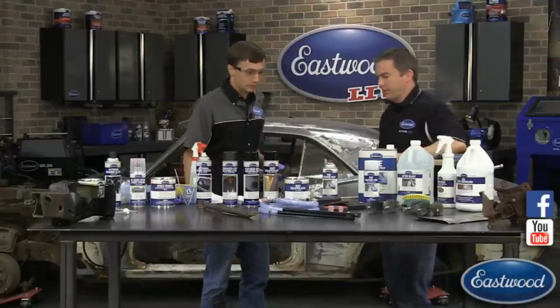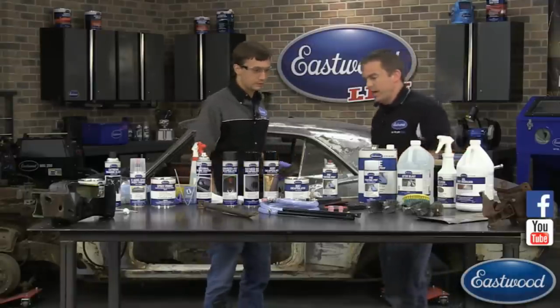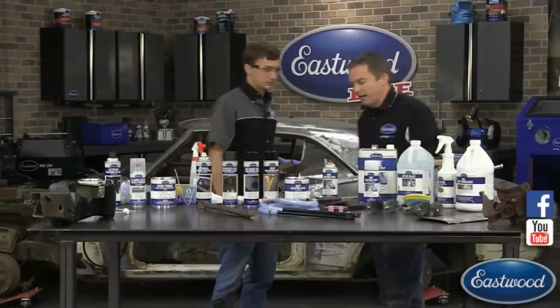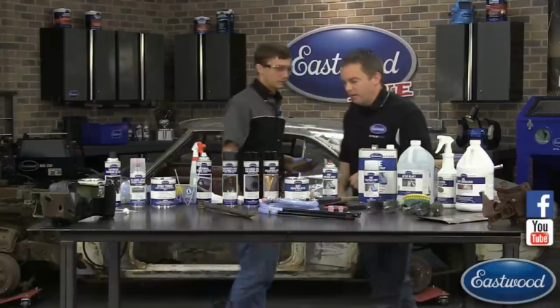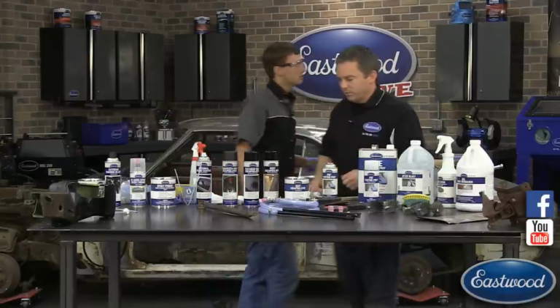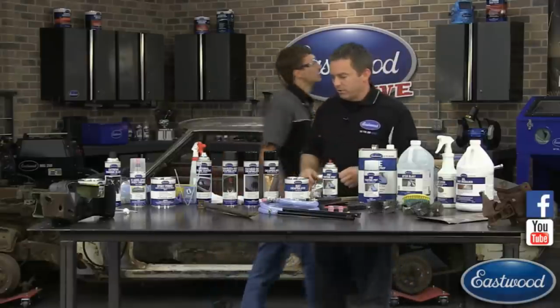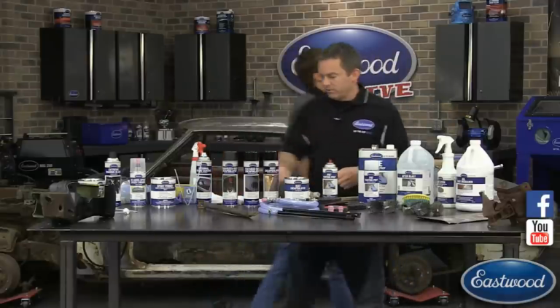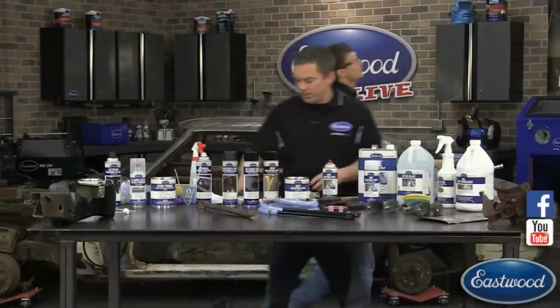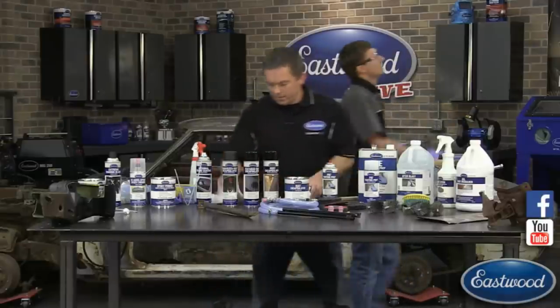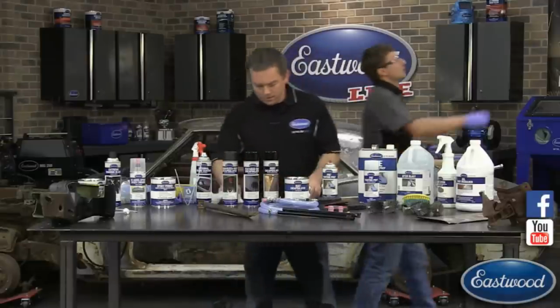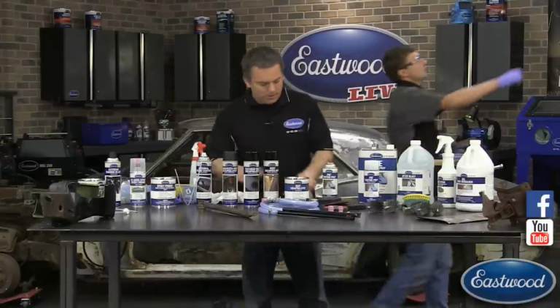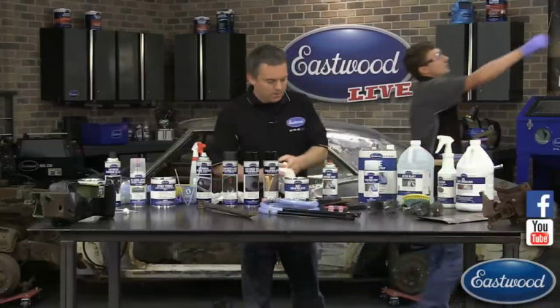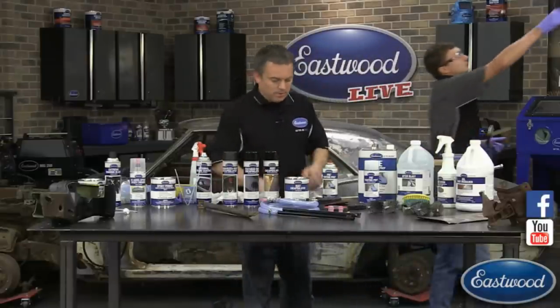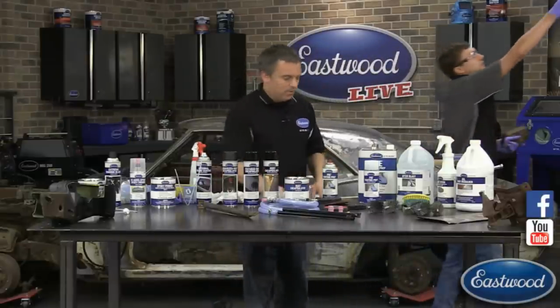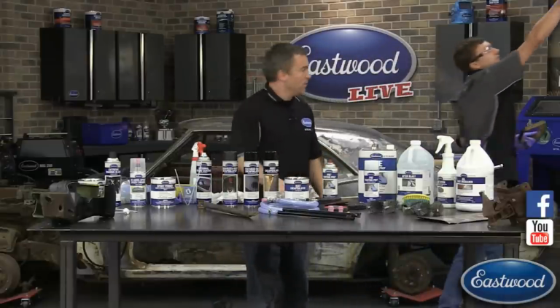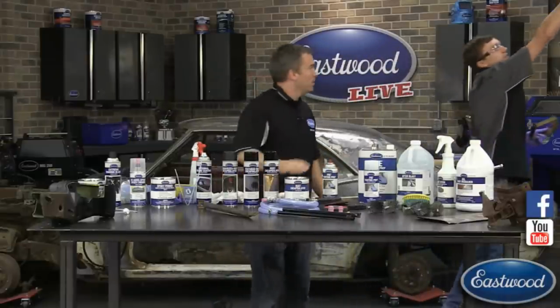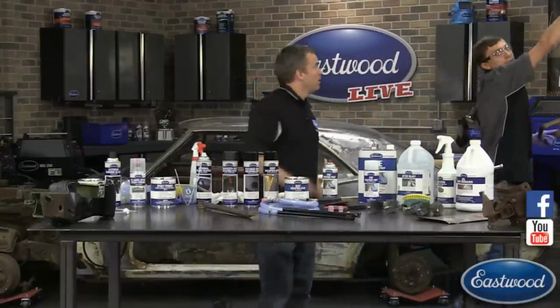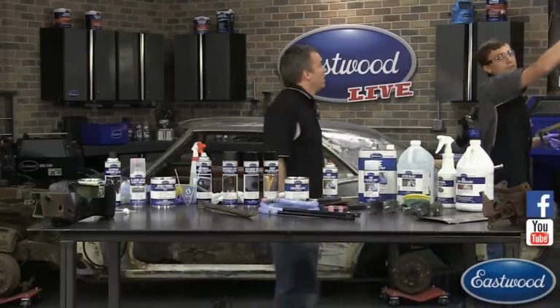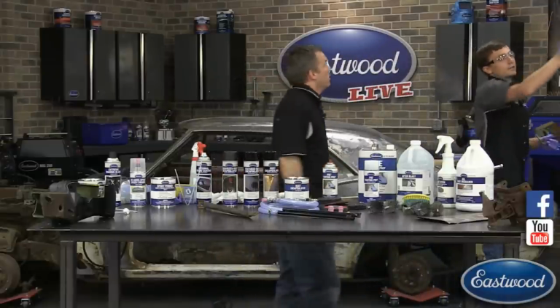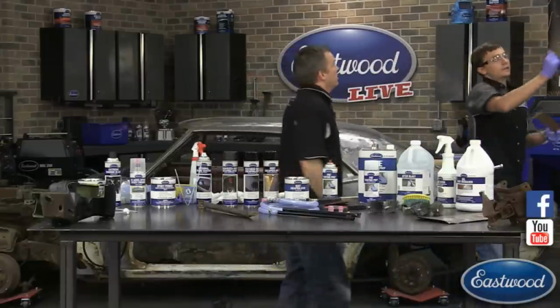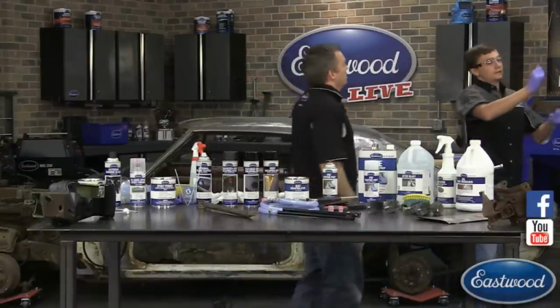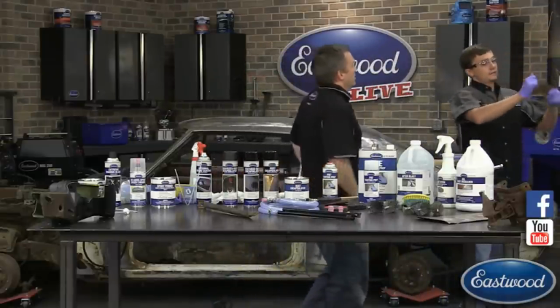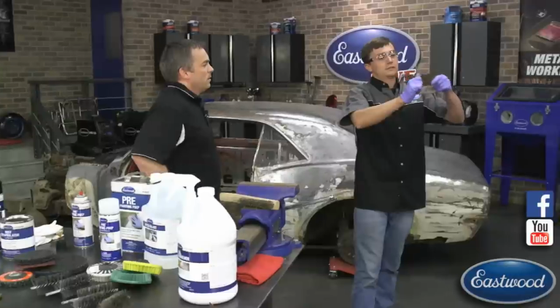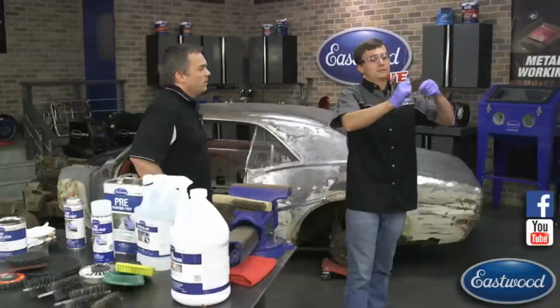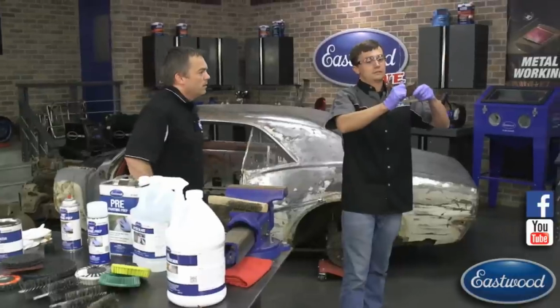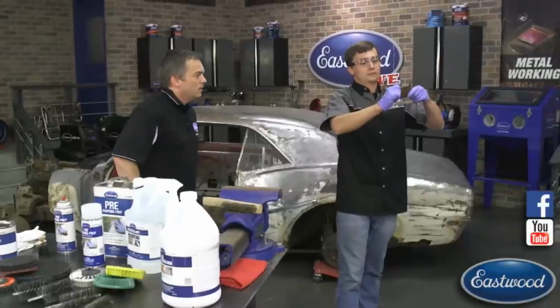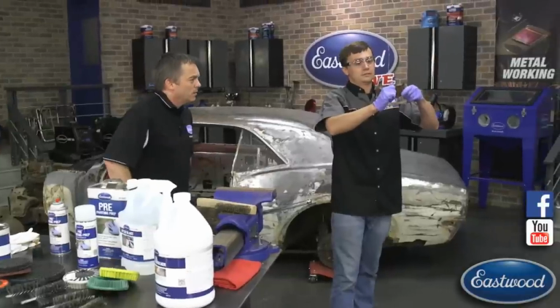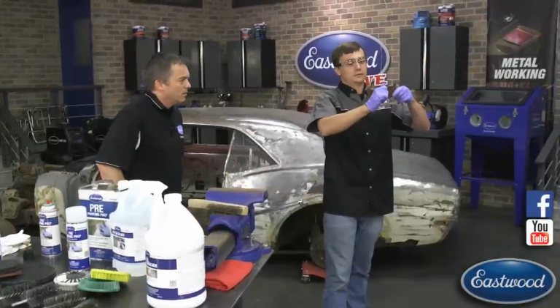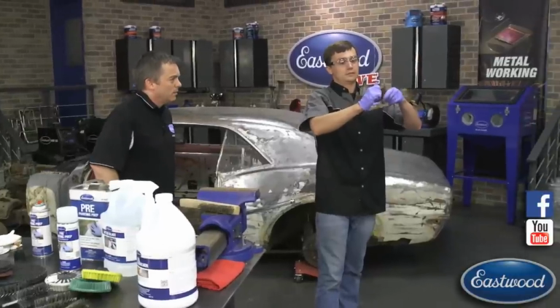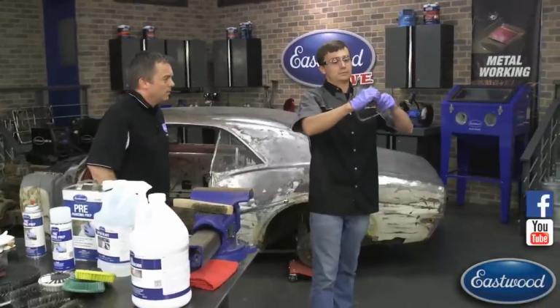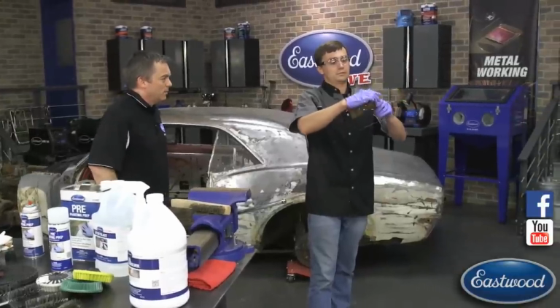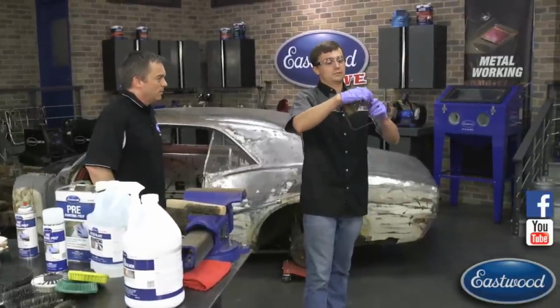The bracket is still pretty rusty but that's what our rust encapsulator is designed to work with. We hang it up and get ready to coat it. Make sure to shake your can thoroughly before each use — we recommend 2 to 3 minutes.